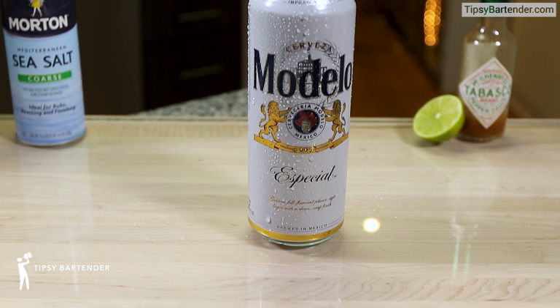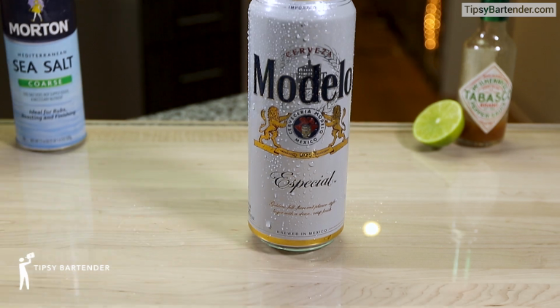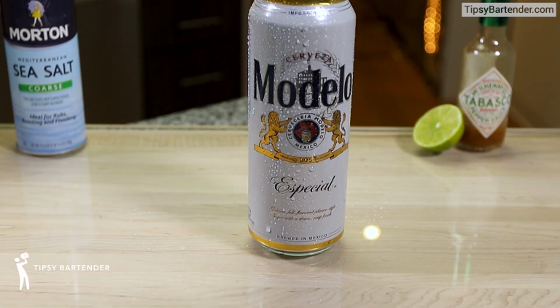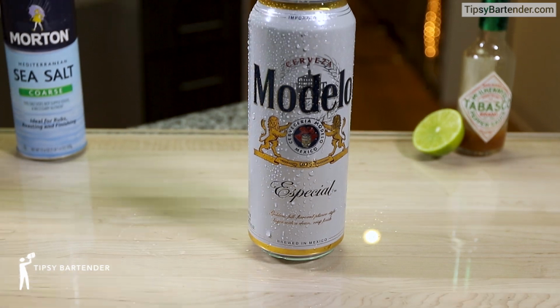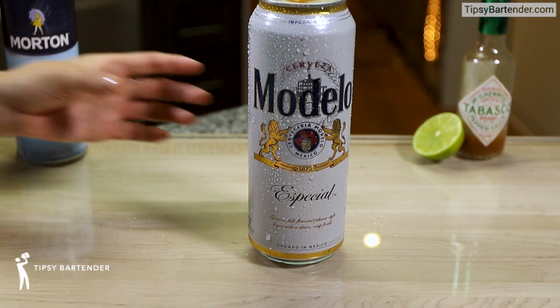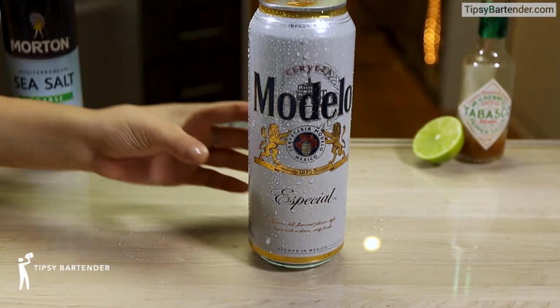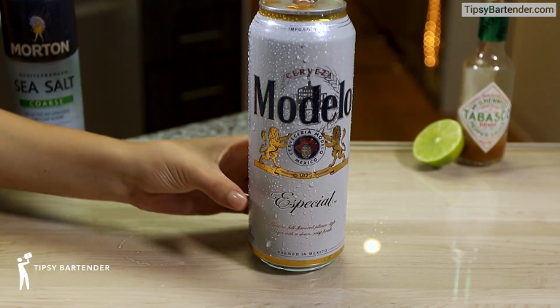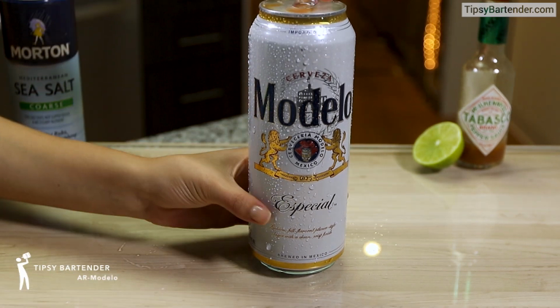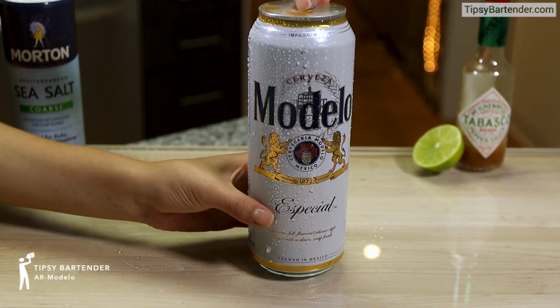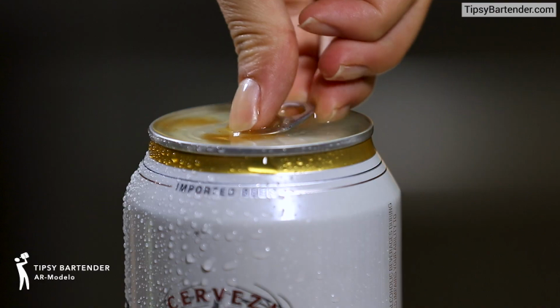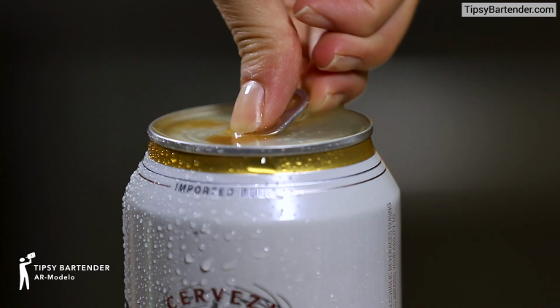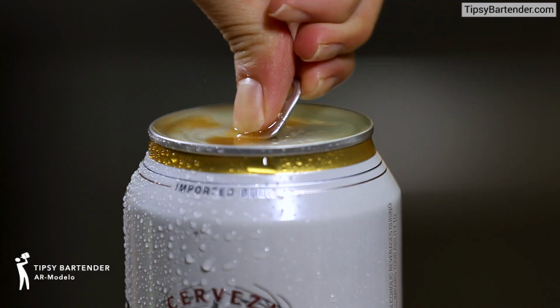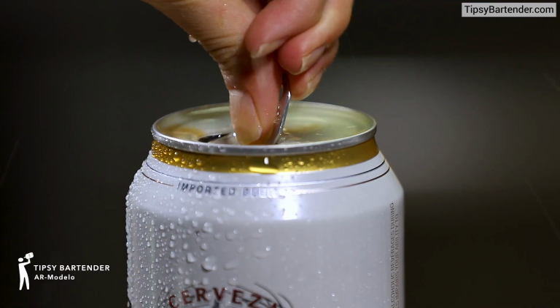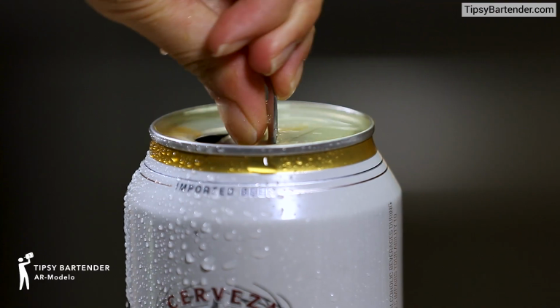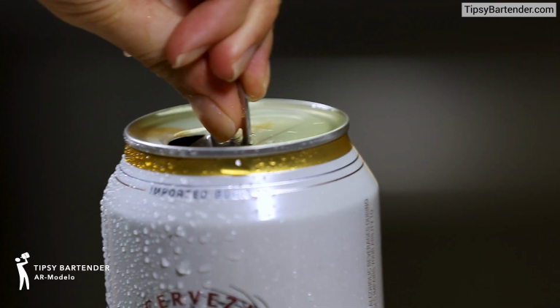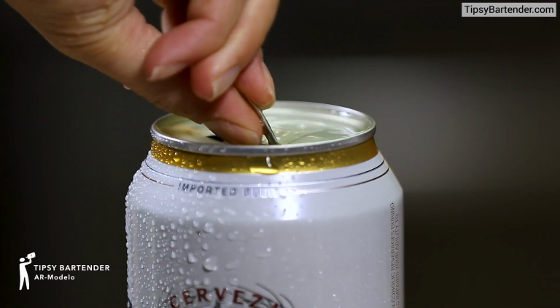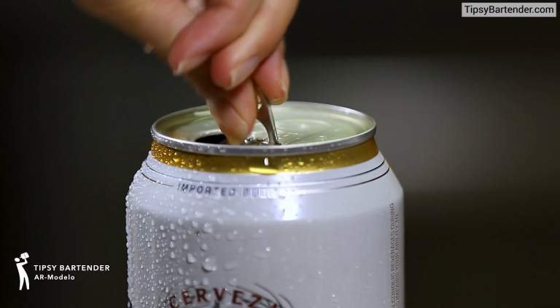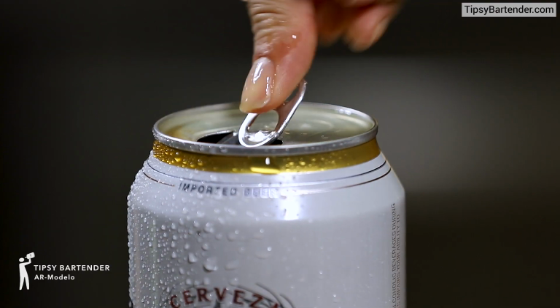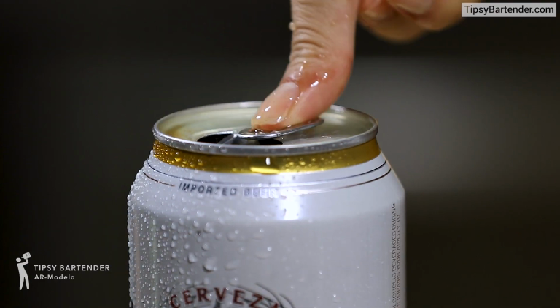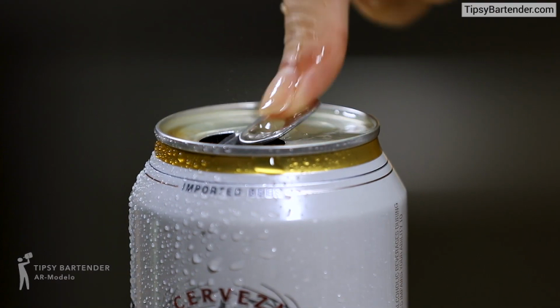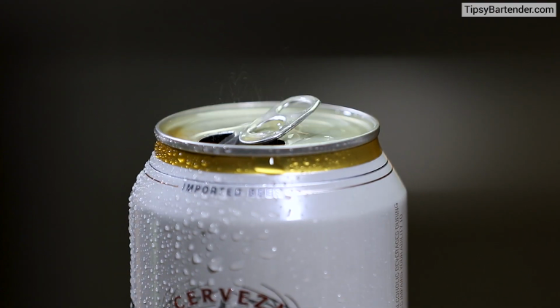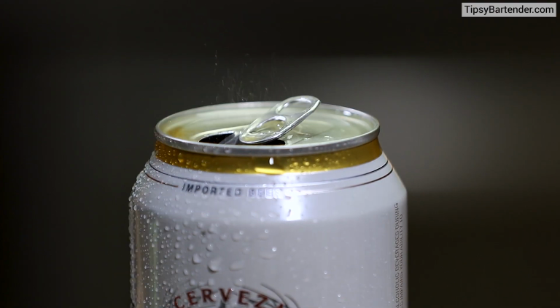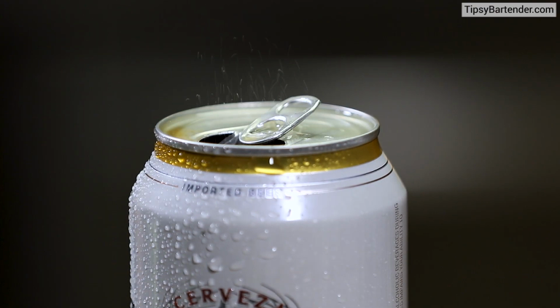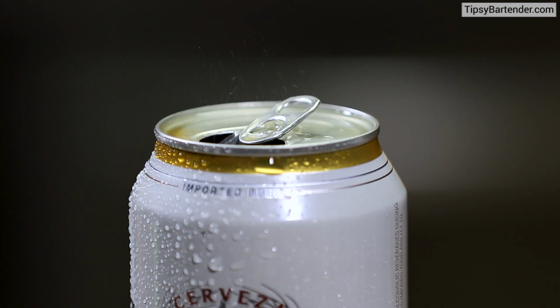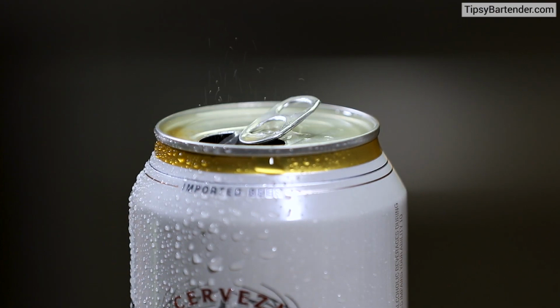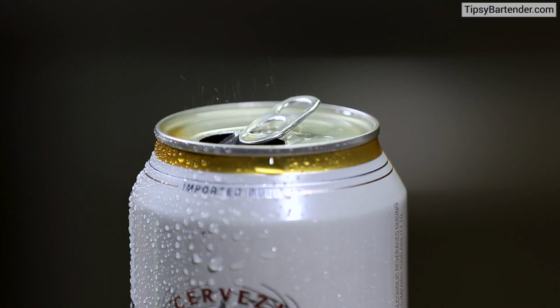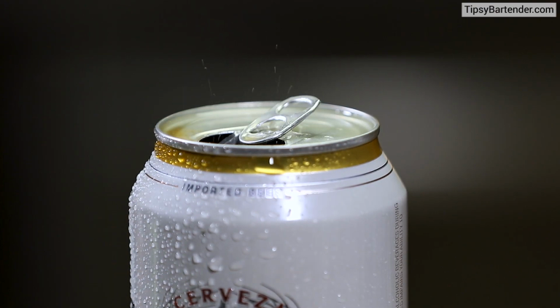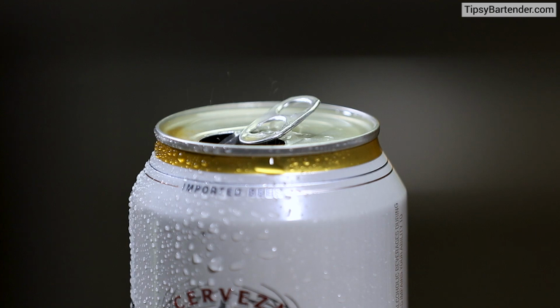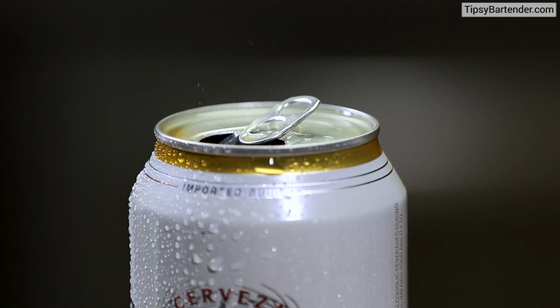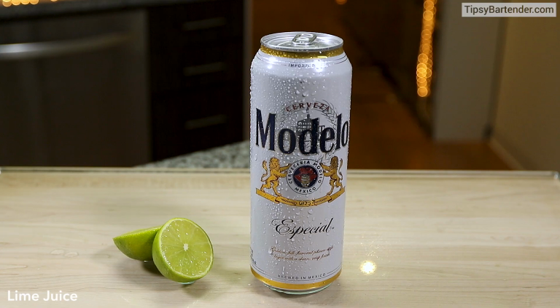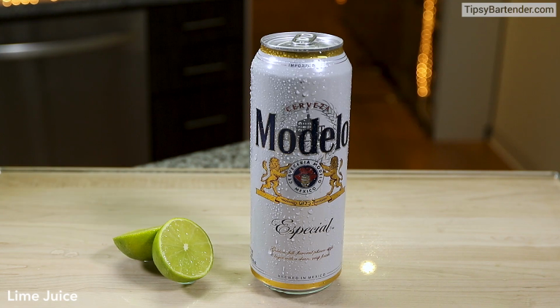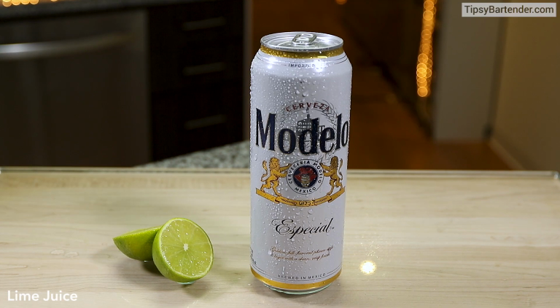This is the AR Modelo. This is a really unique drink. Watch this — super simple, but unique.